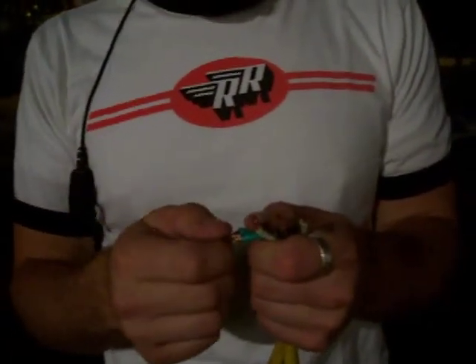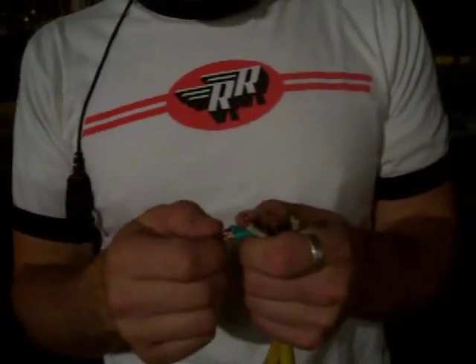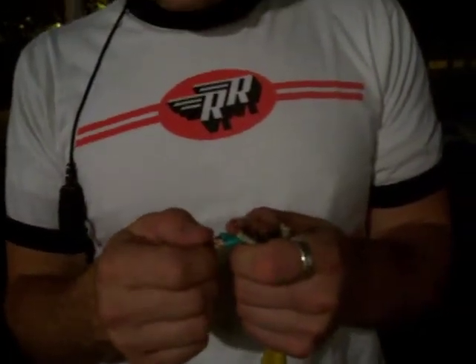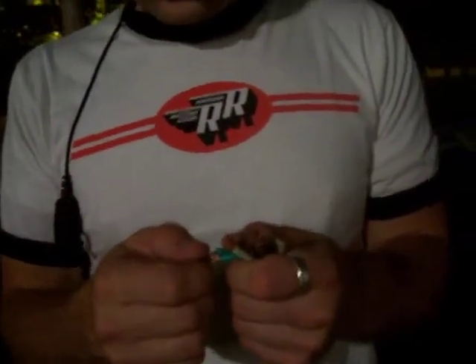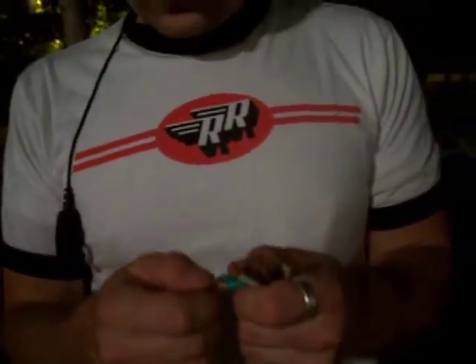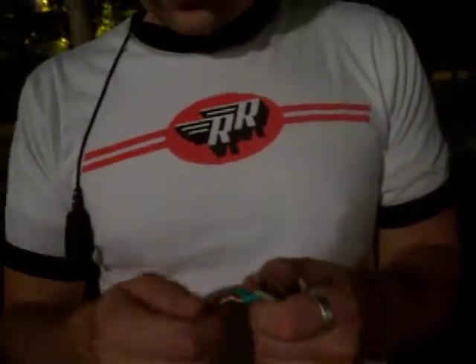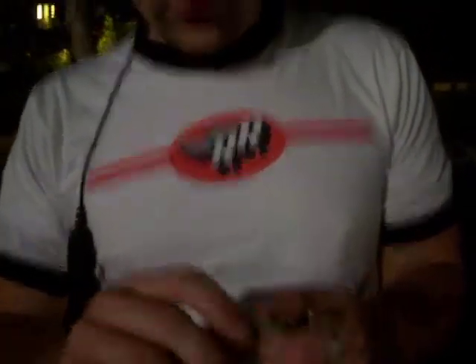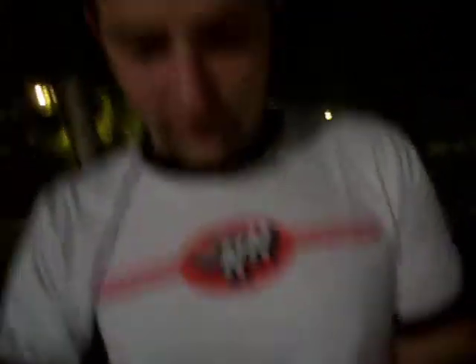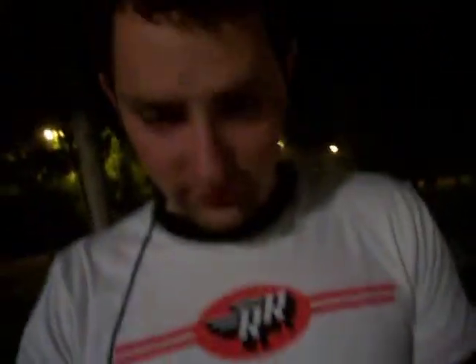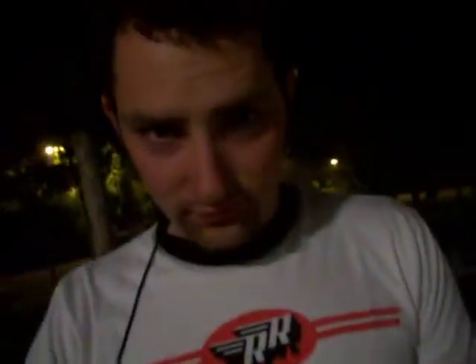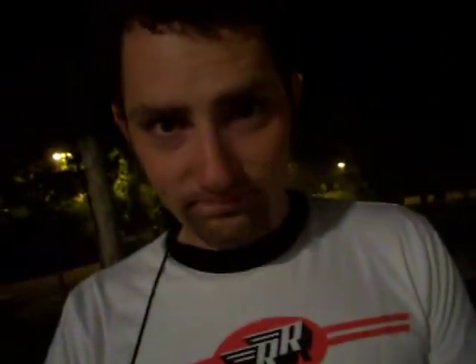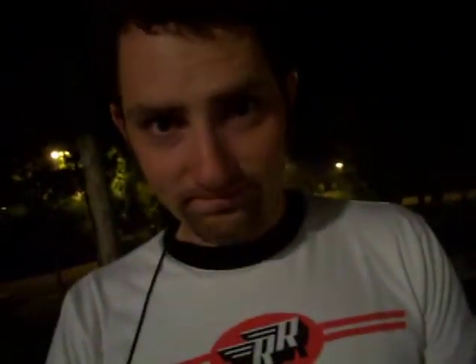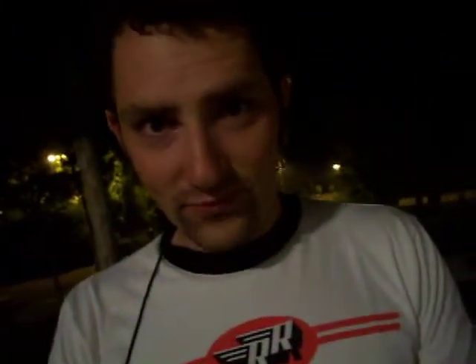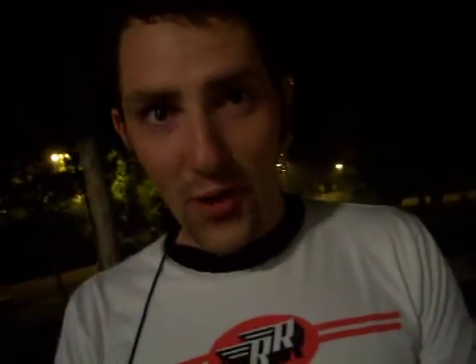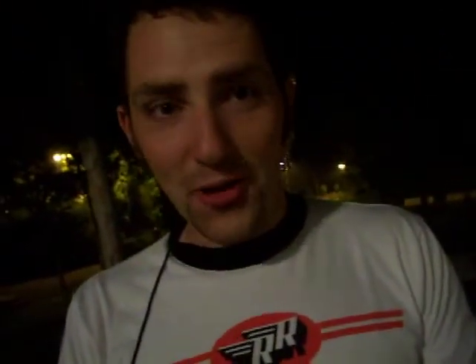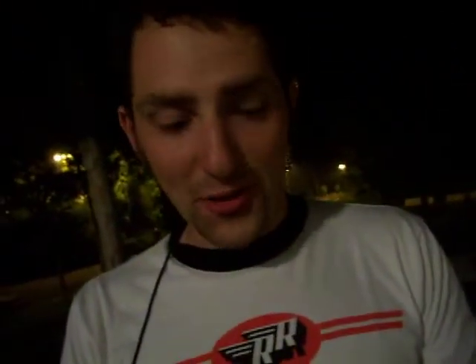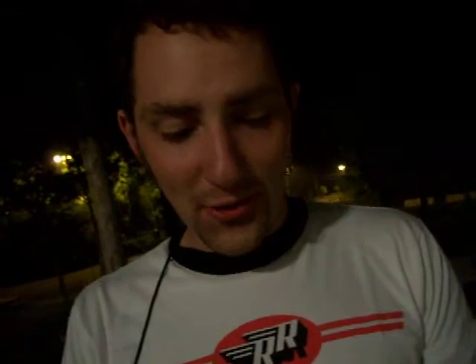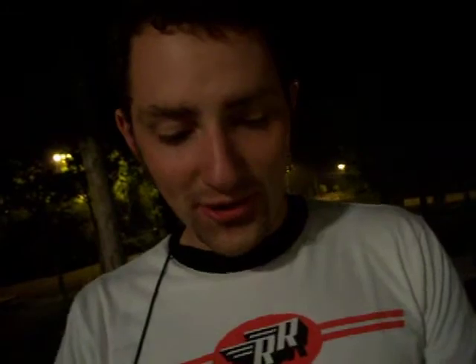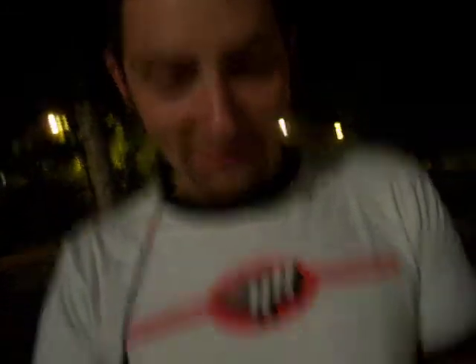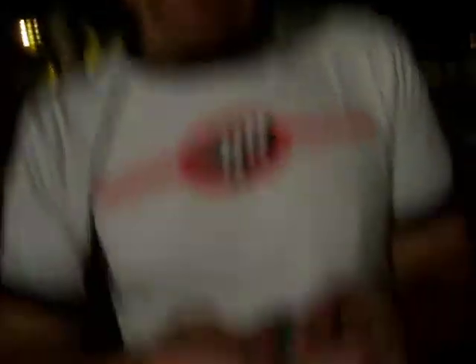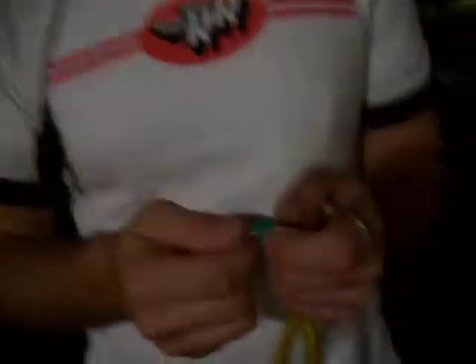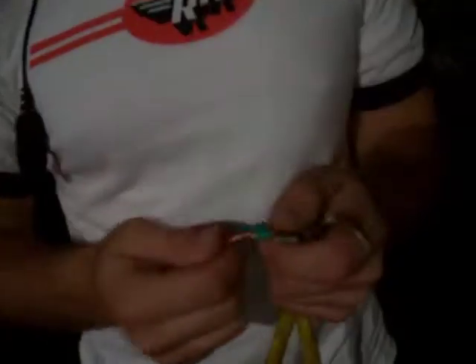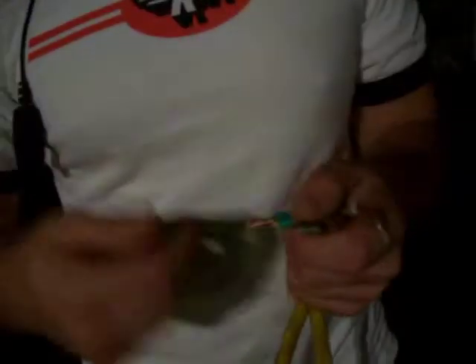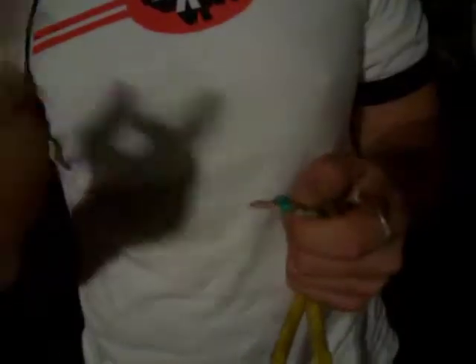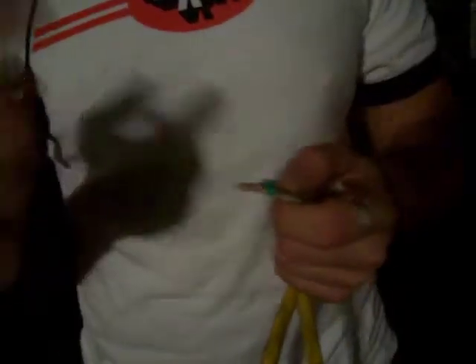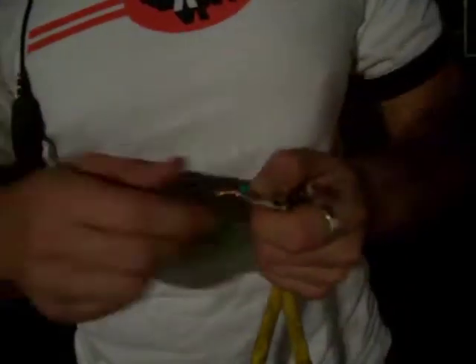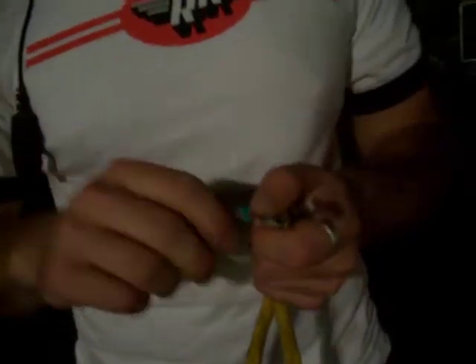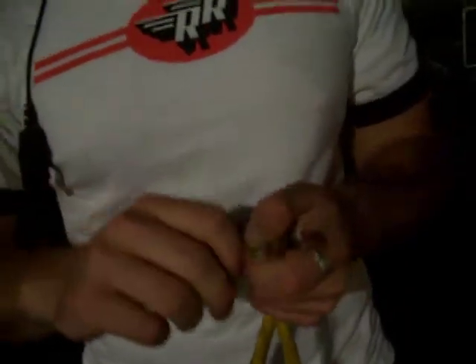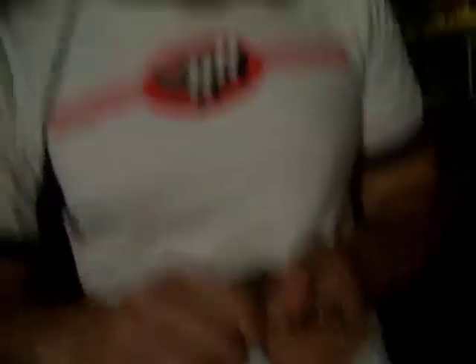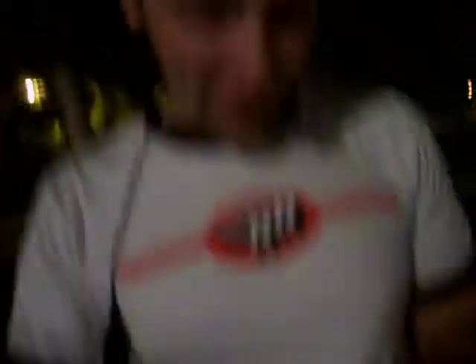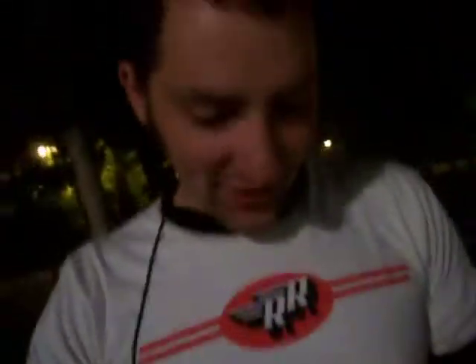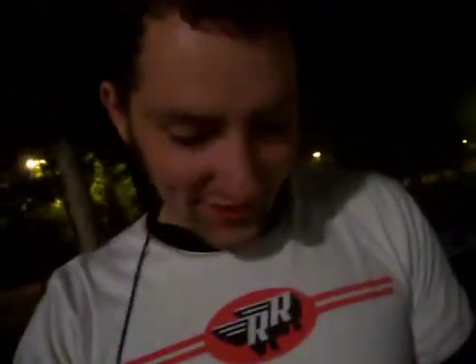This is Joe here. Joe did a stupid thing. Oh, you're recording? Yeah, I broke it, so now I have to fix it.